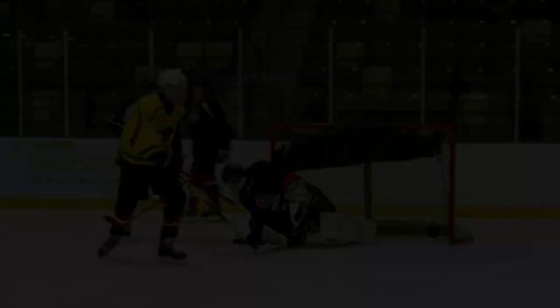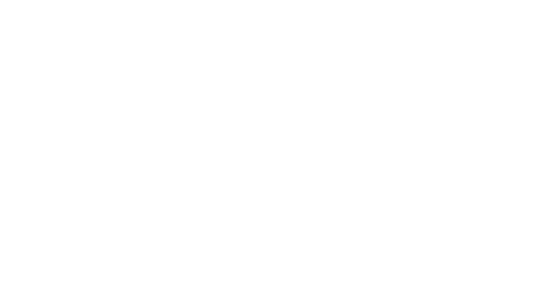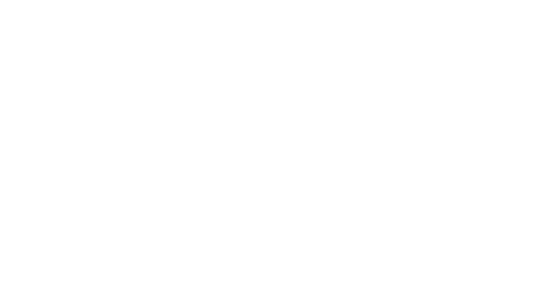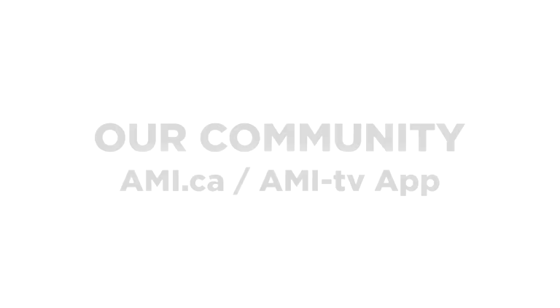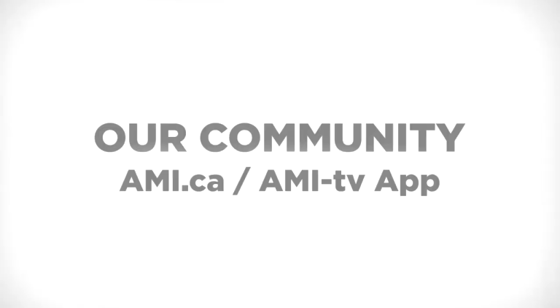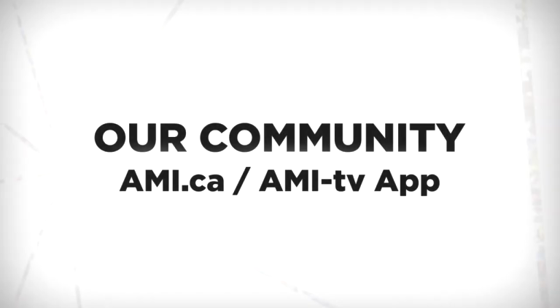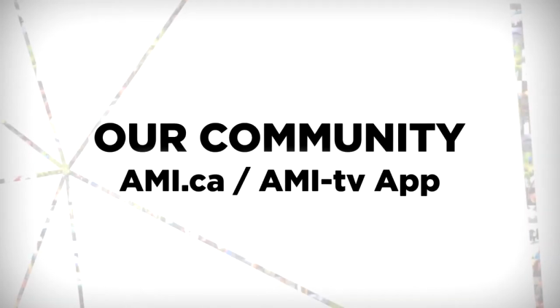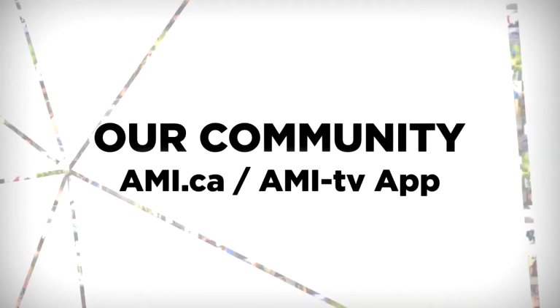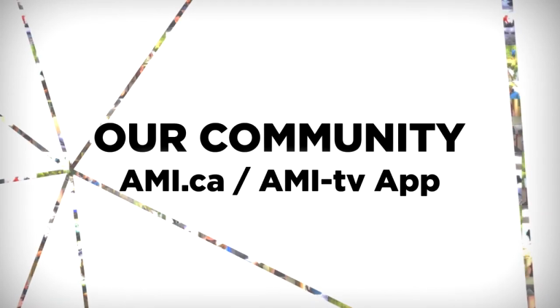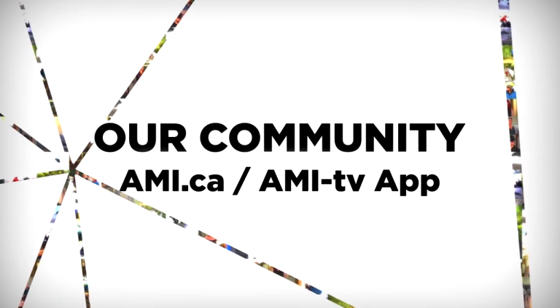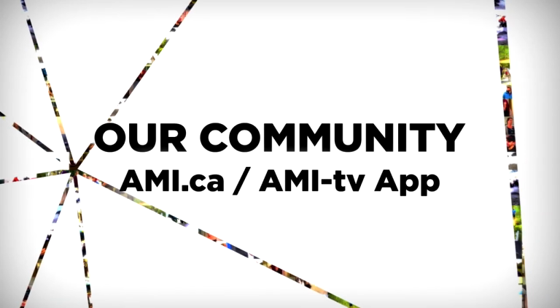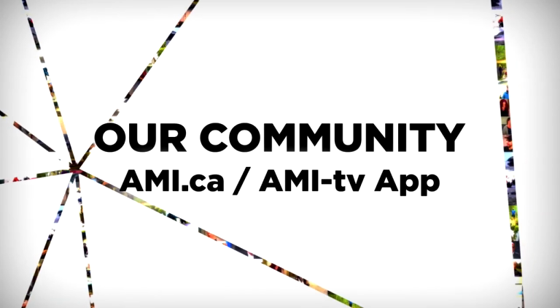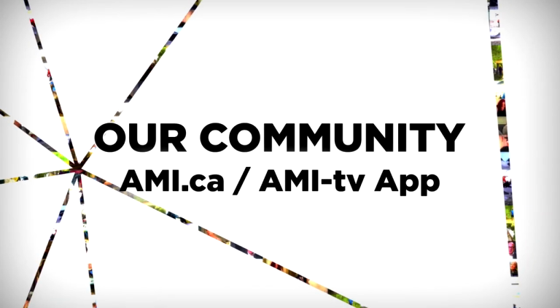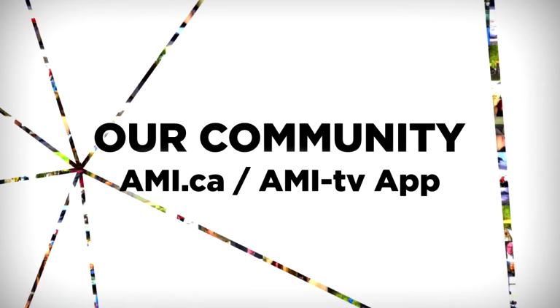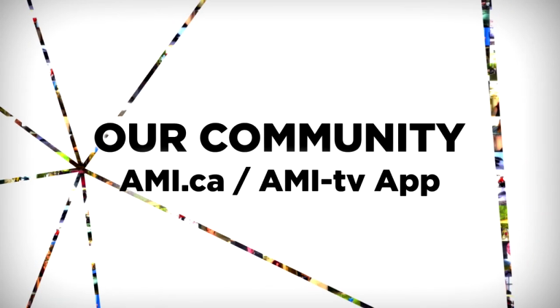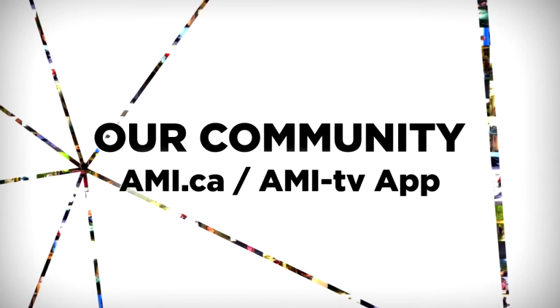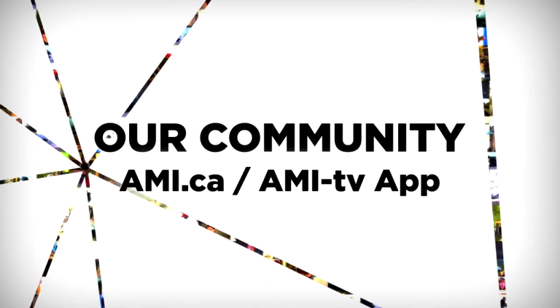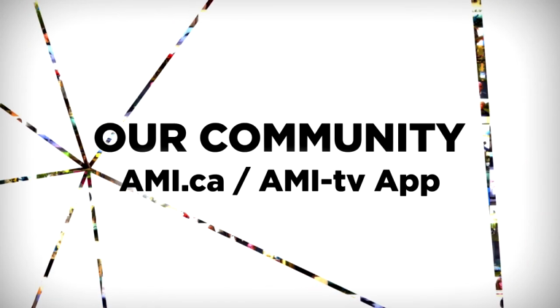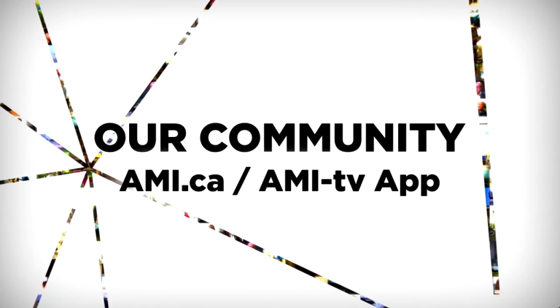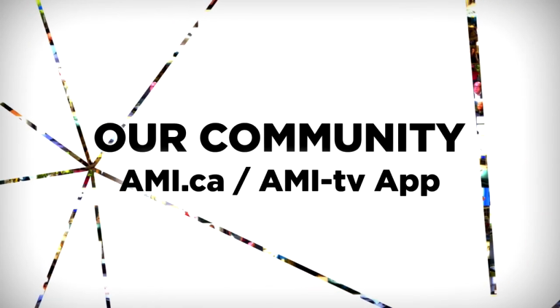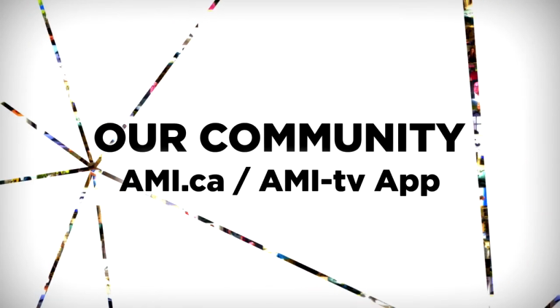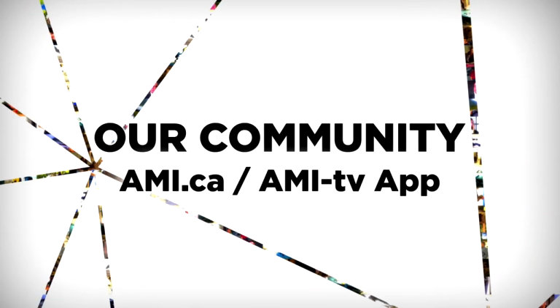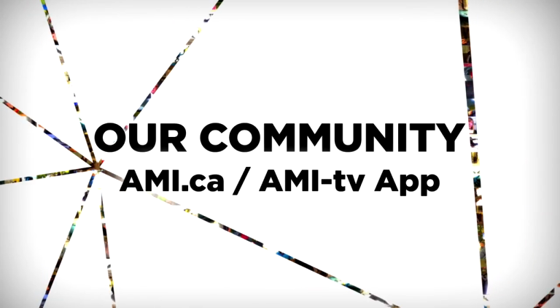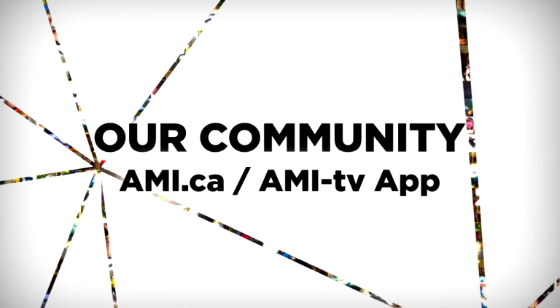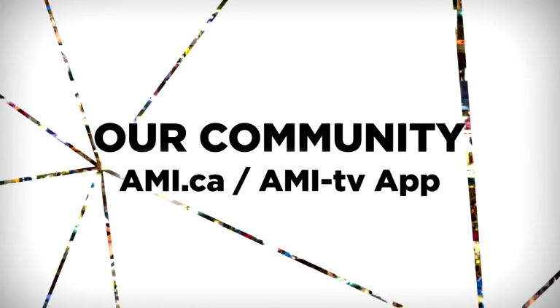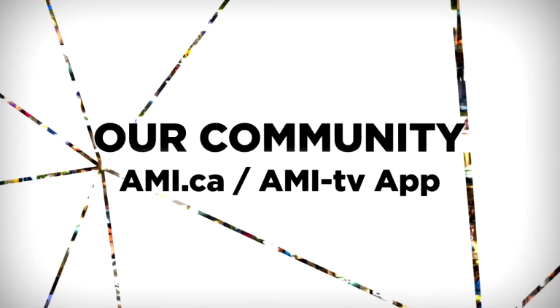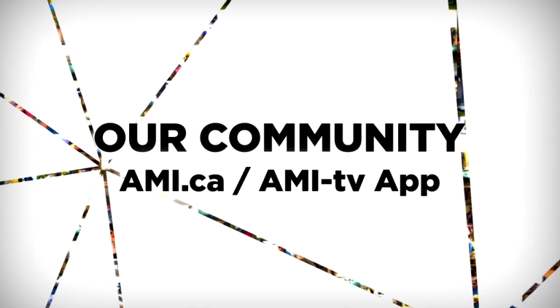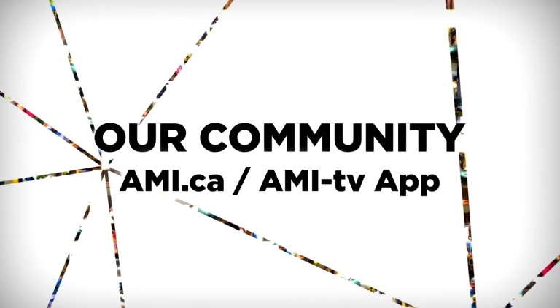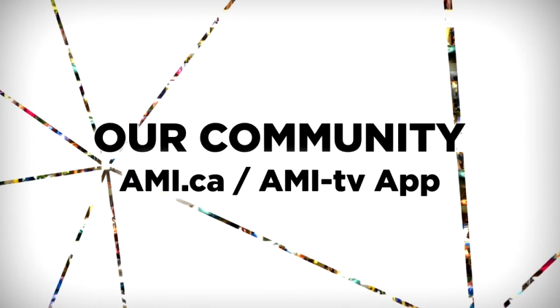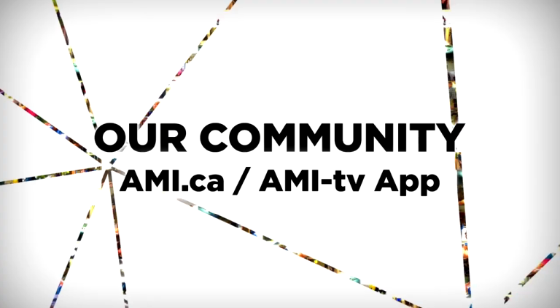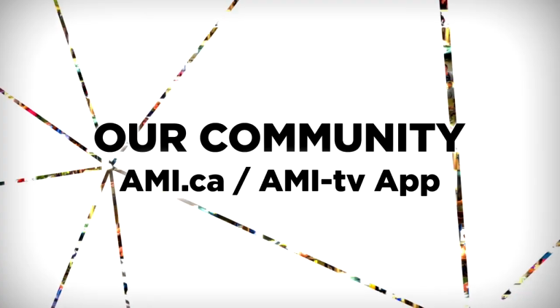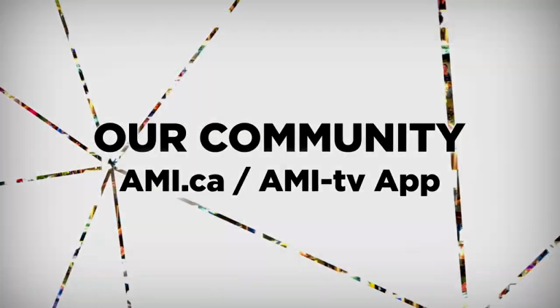Stream episodes of Our Community at AMI.ca or on the AMI-tv app.